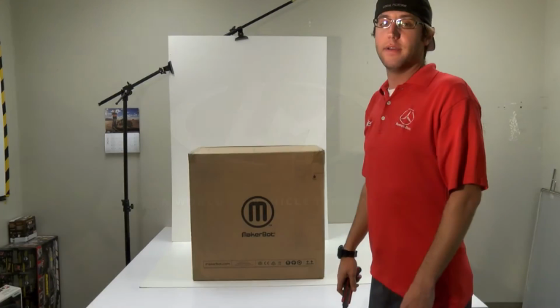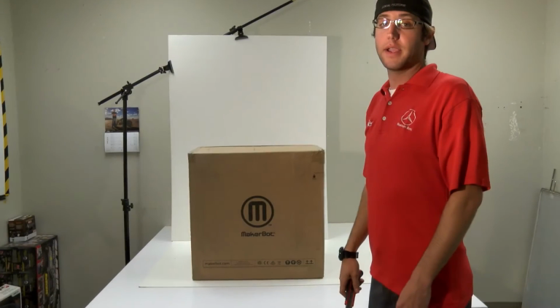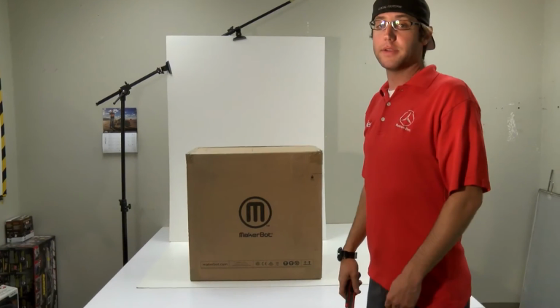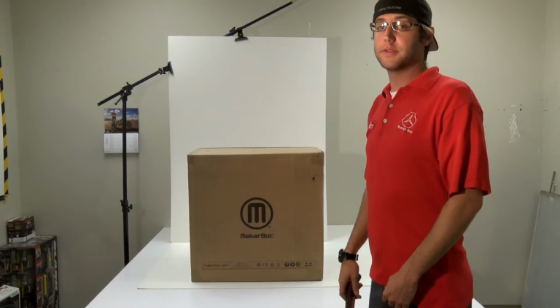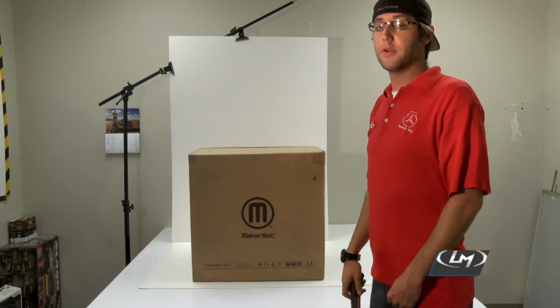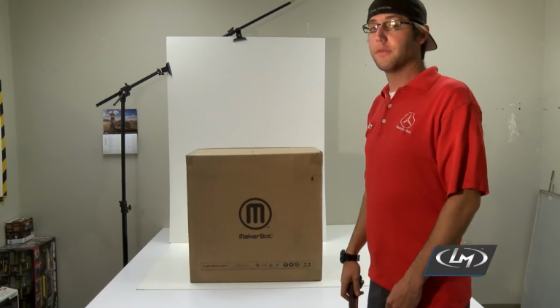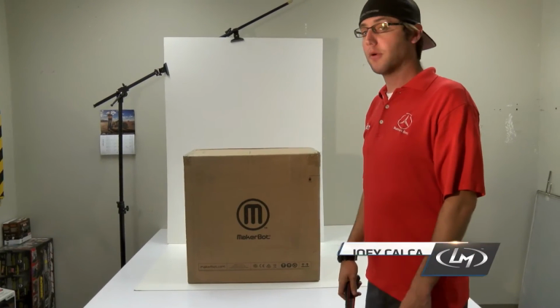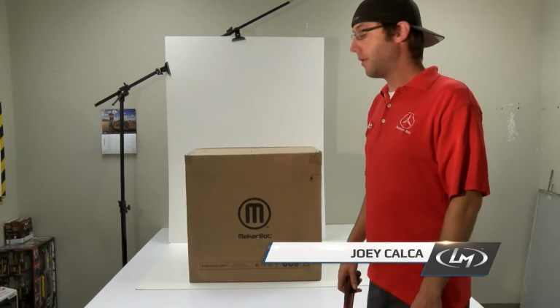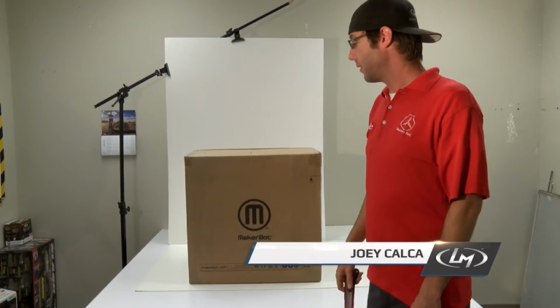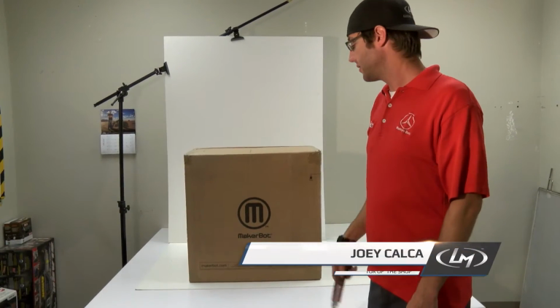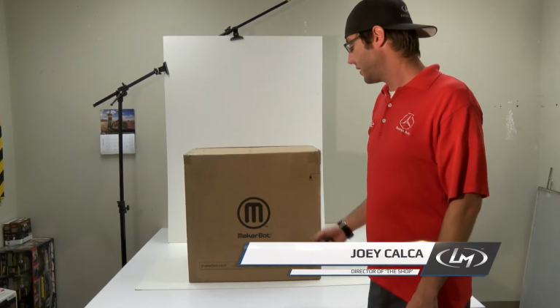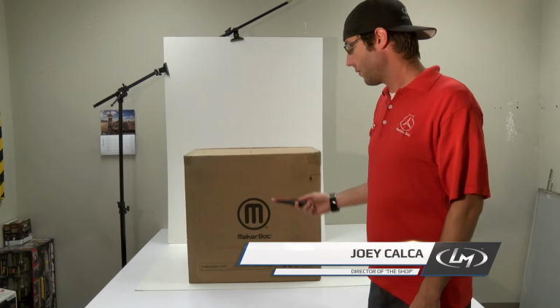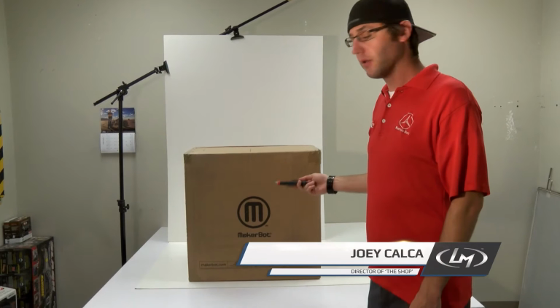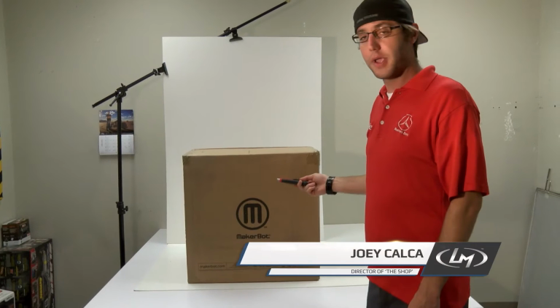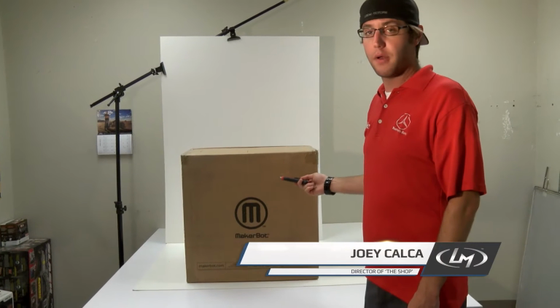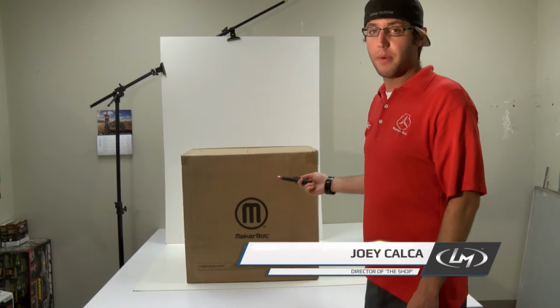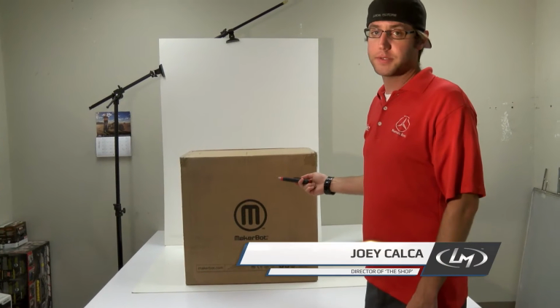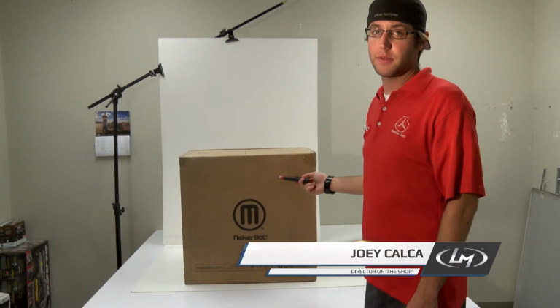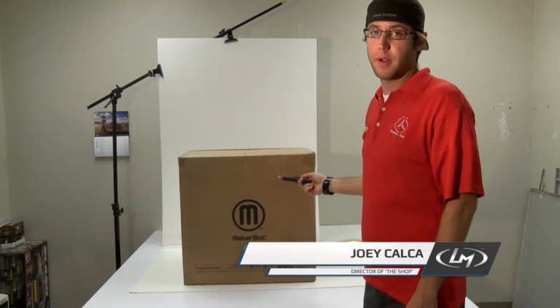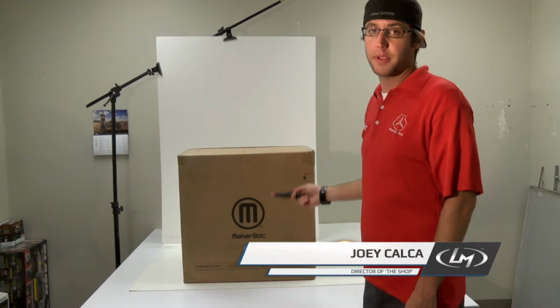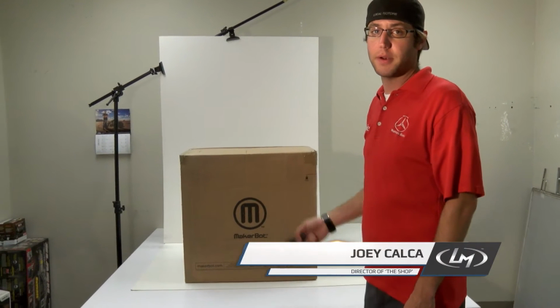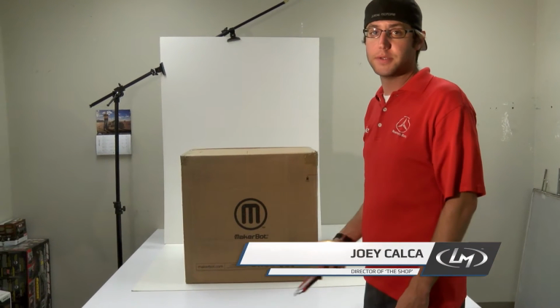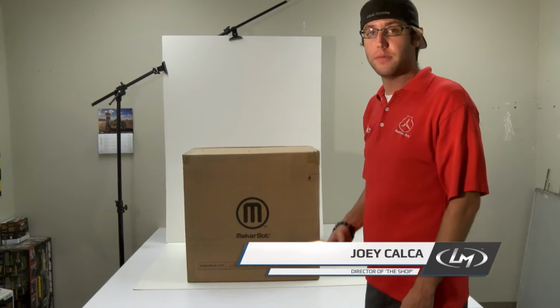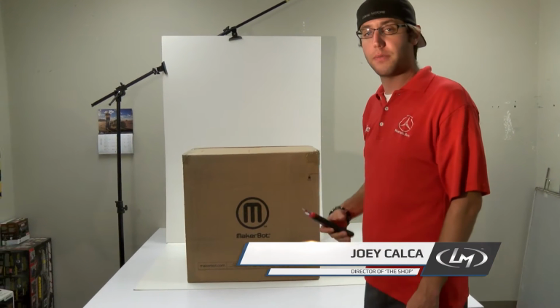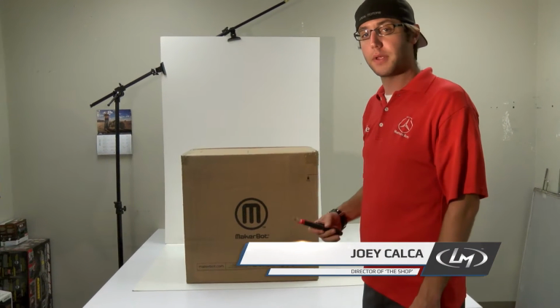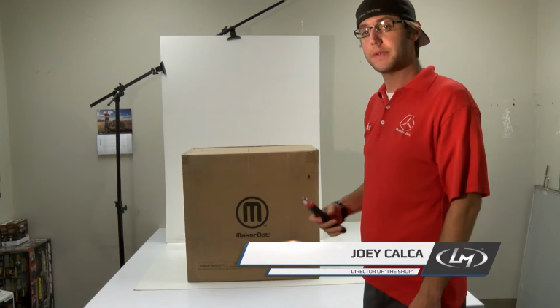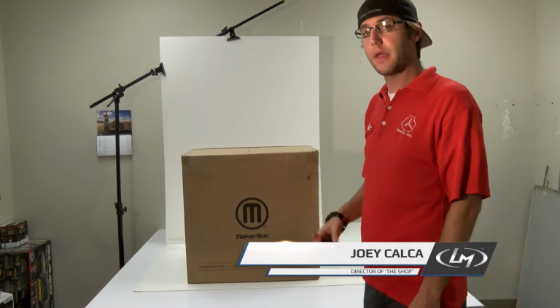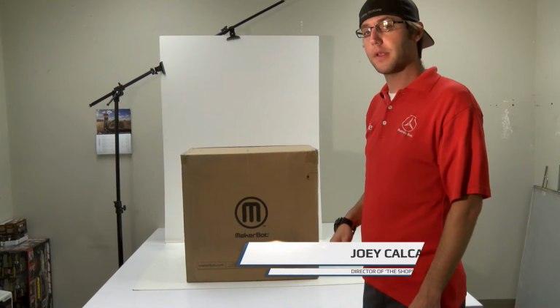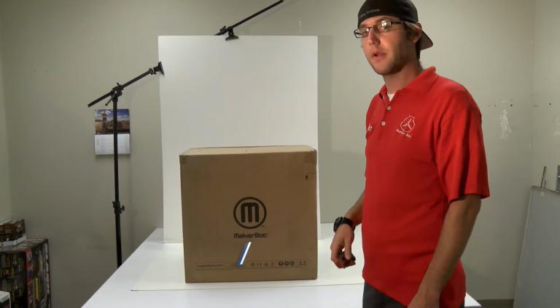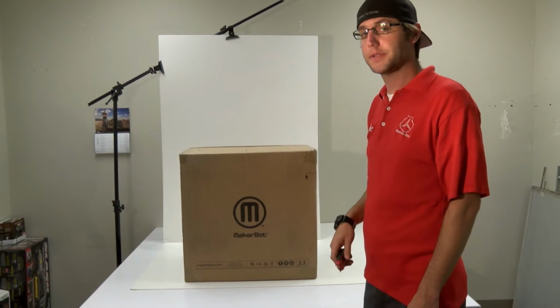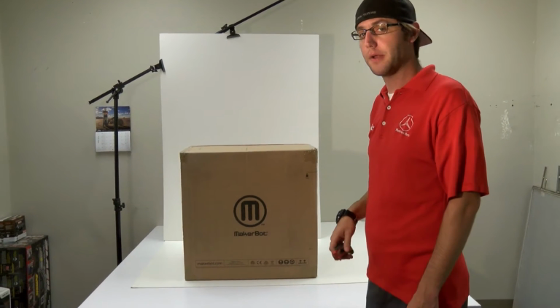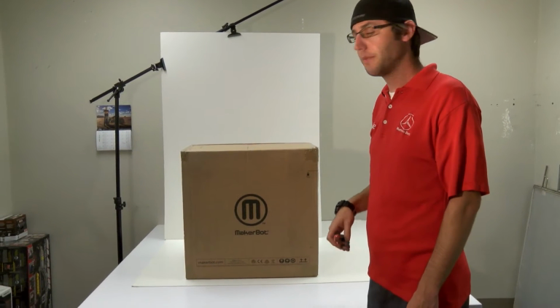Hey guys, it's Joey from Local Motors. Today we're going to look at unboxing the Replicator 2 and putting it together to get it all set up.